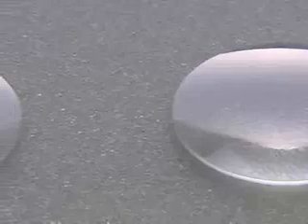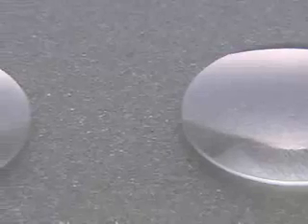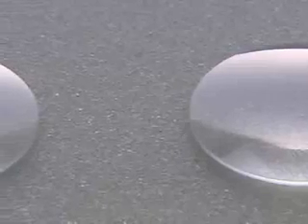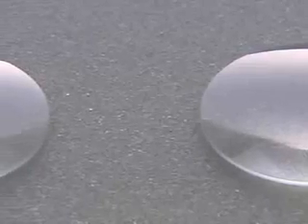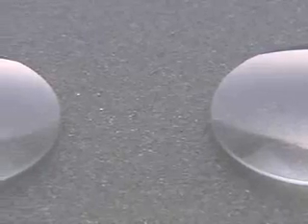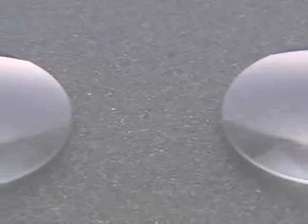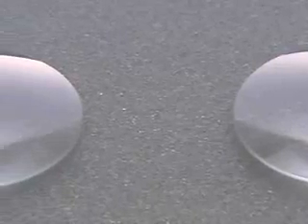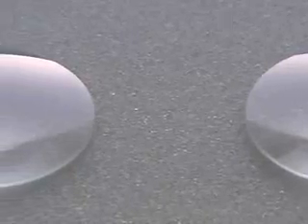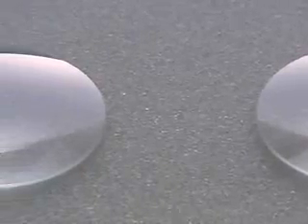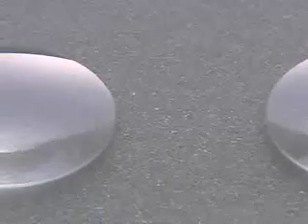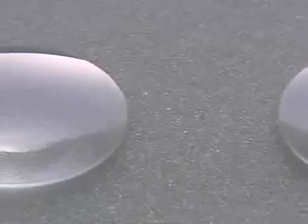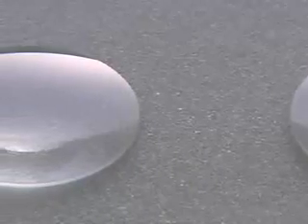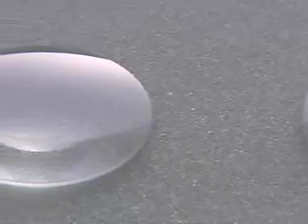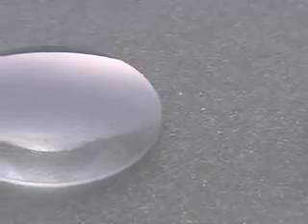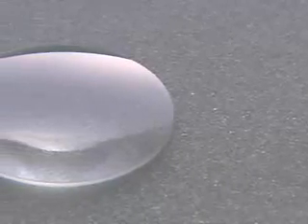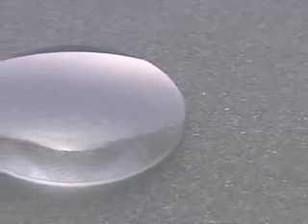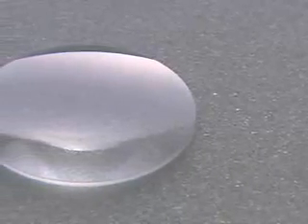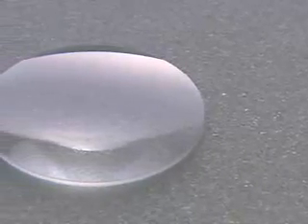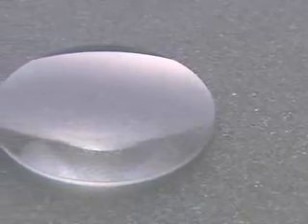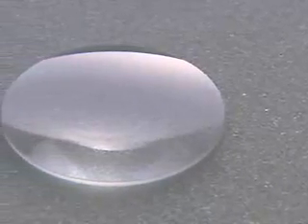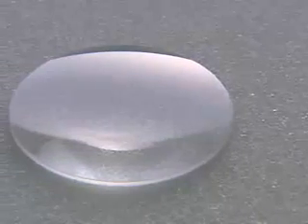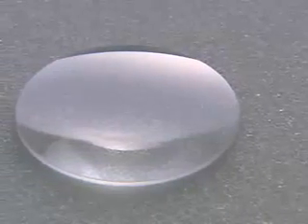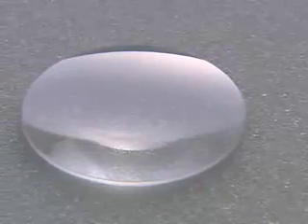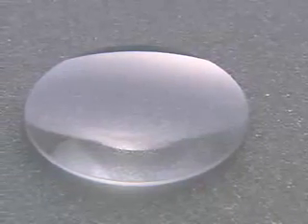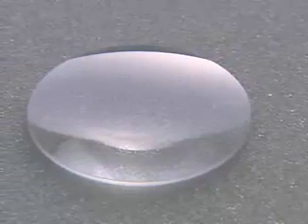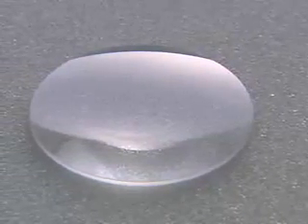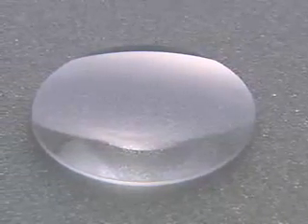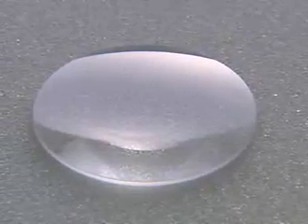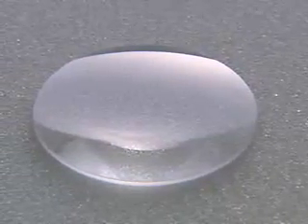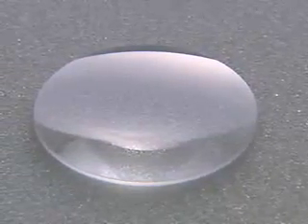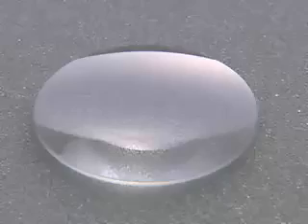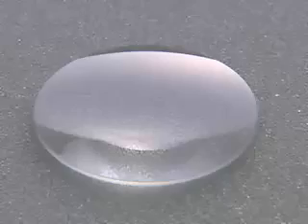Both front and back surfaces of pressed glass, initially opaque, are polished to achieve a transparent lens.